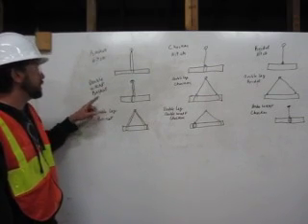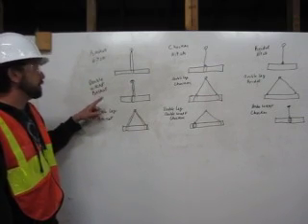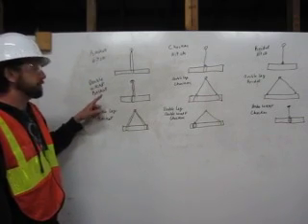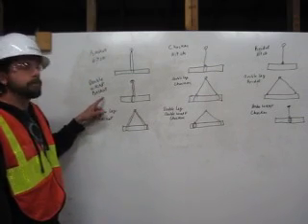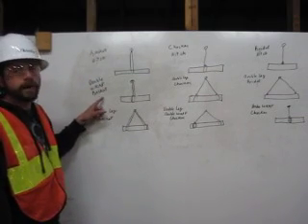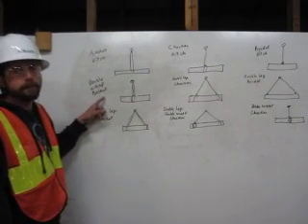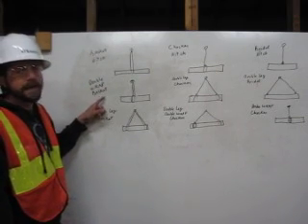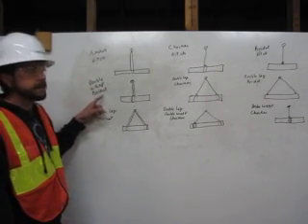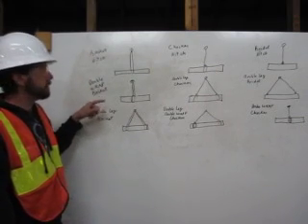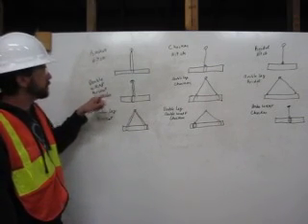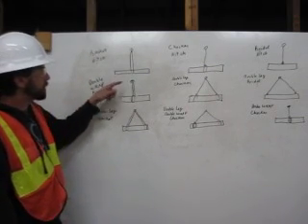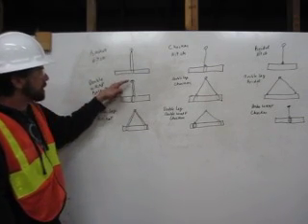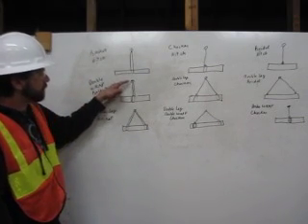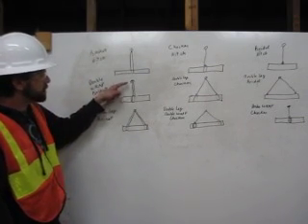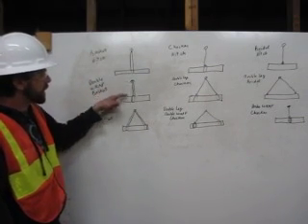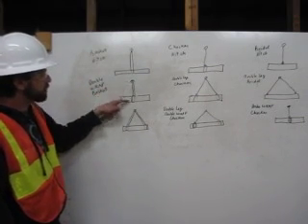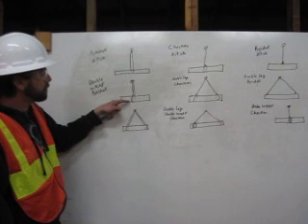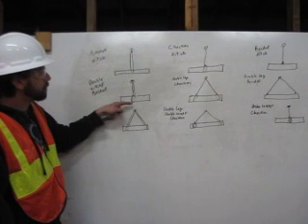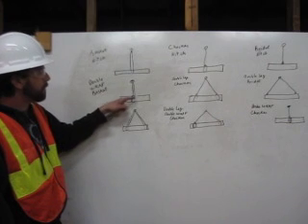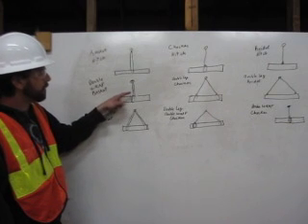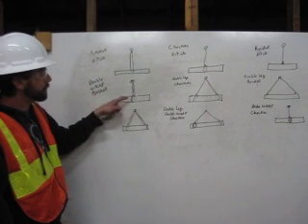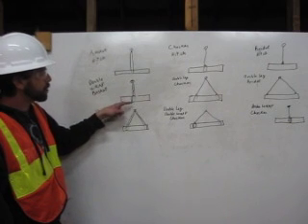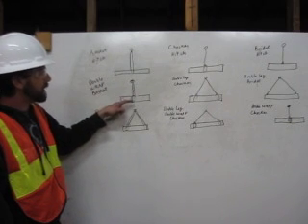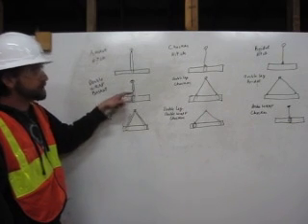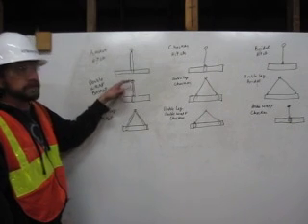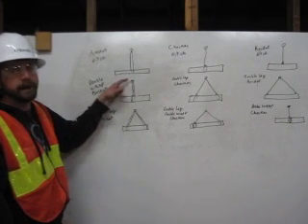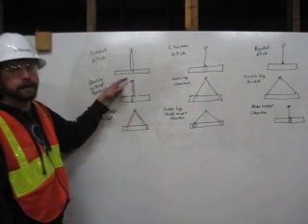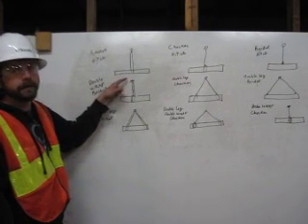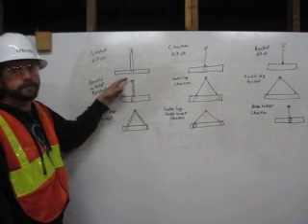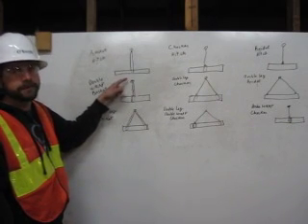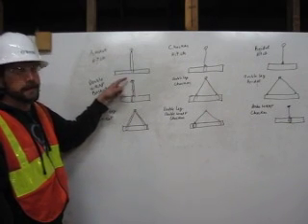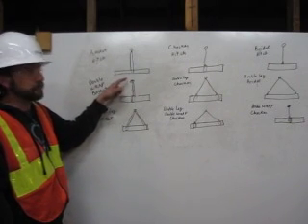We have a double wrap basket. We come down from the shackle, wrap around twice, and then back up to the shackle.